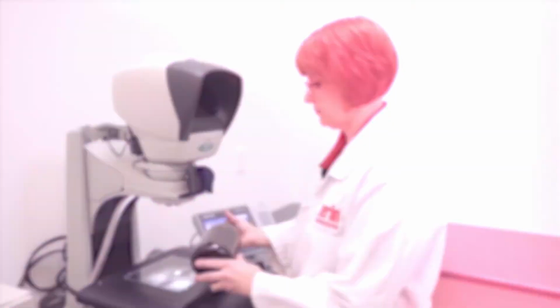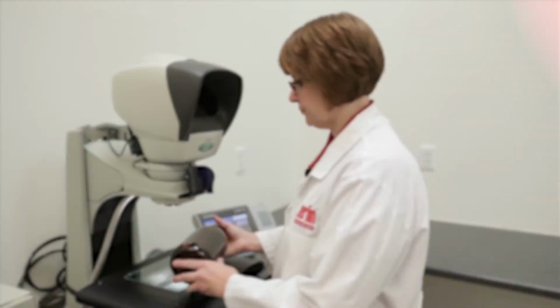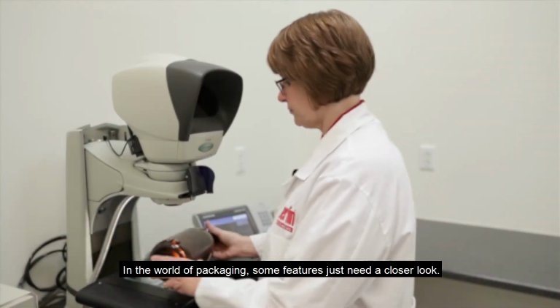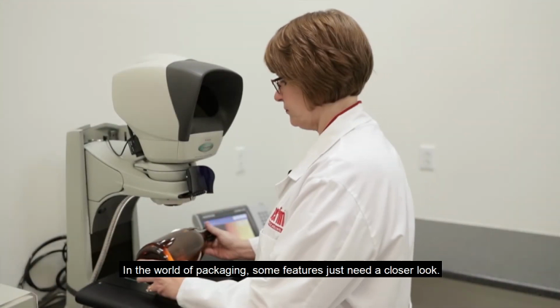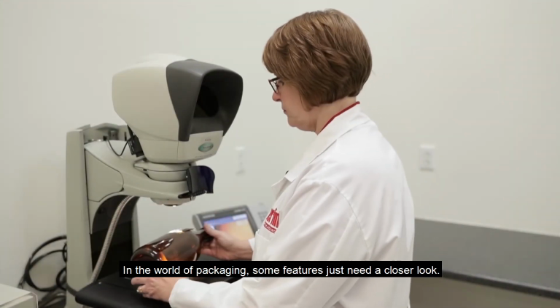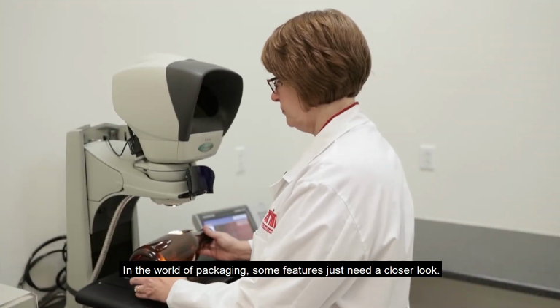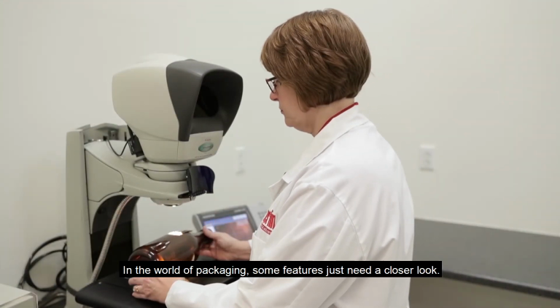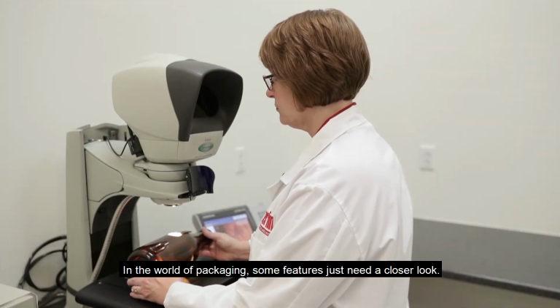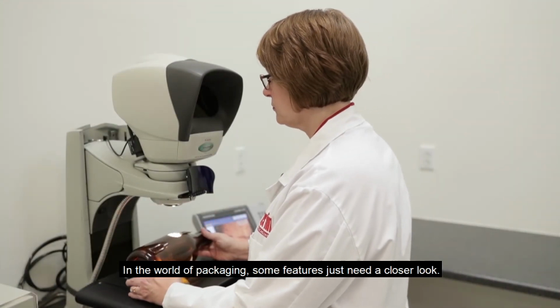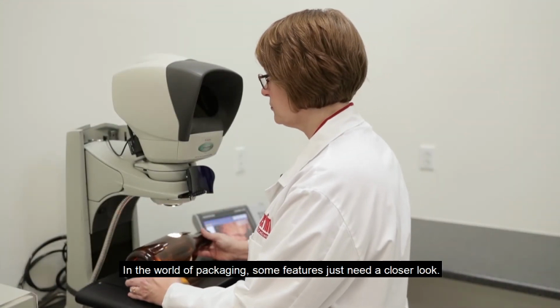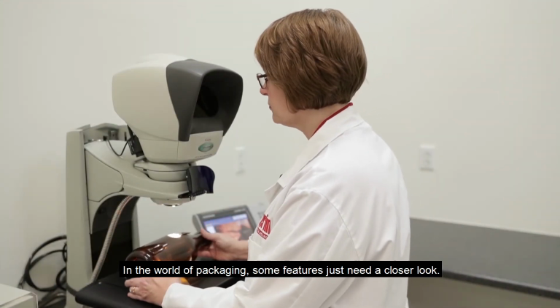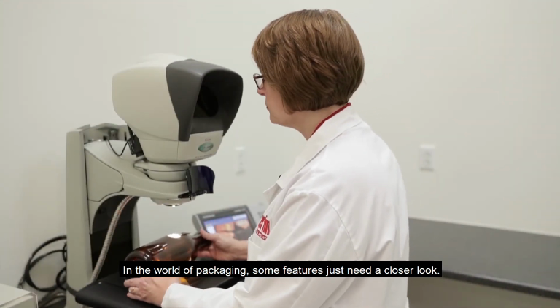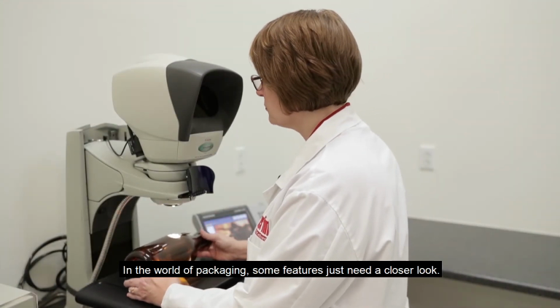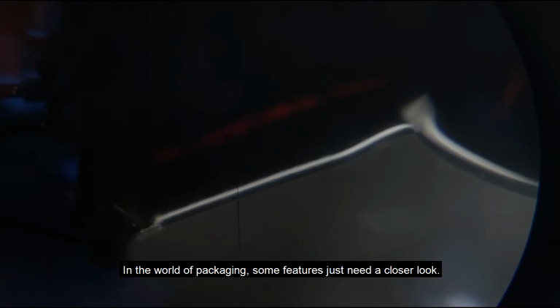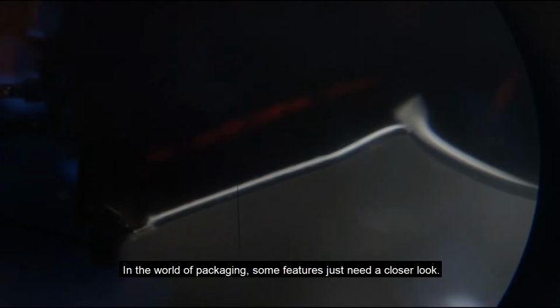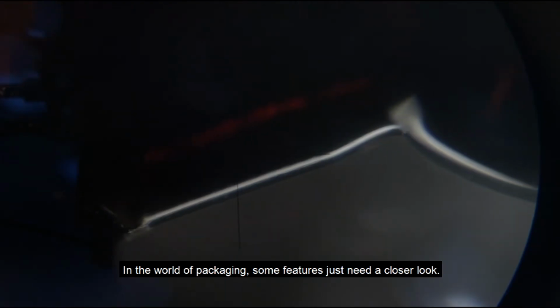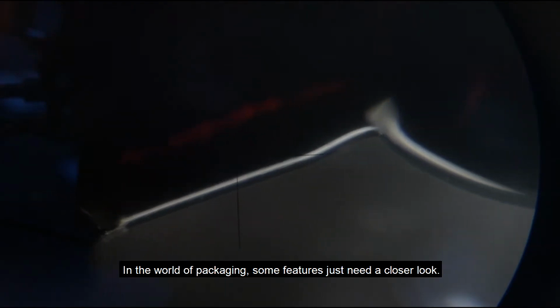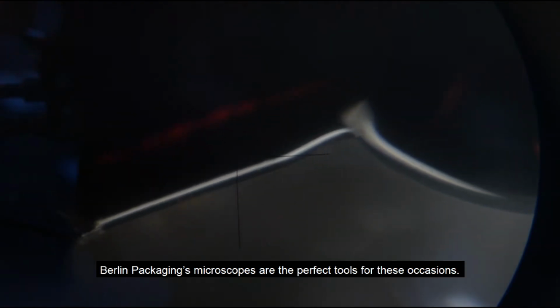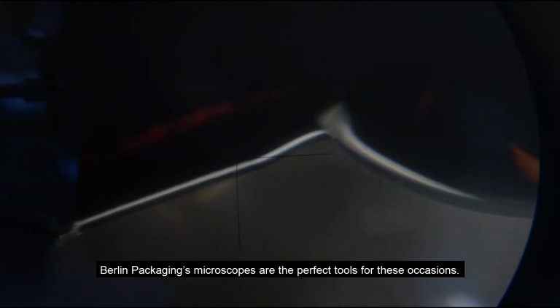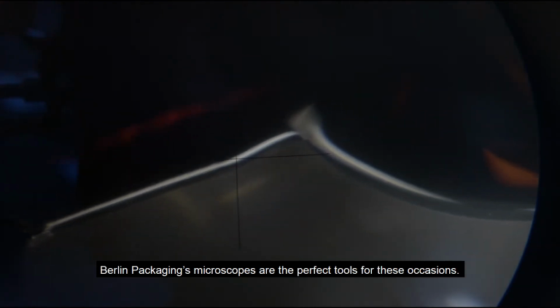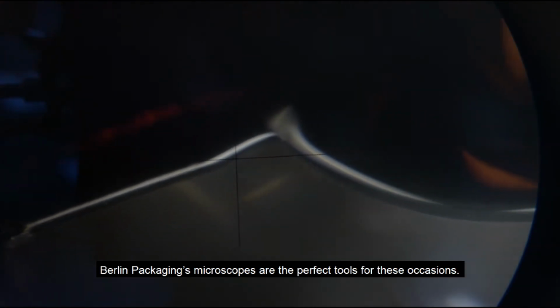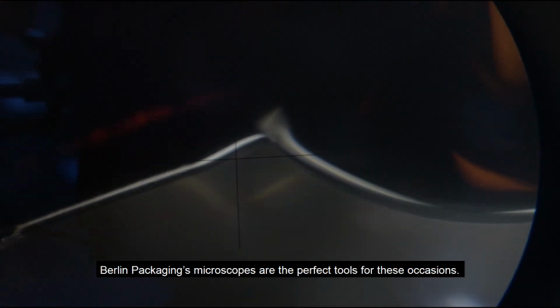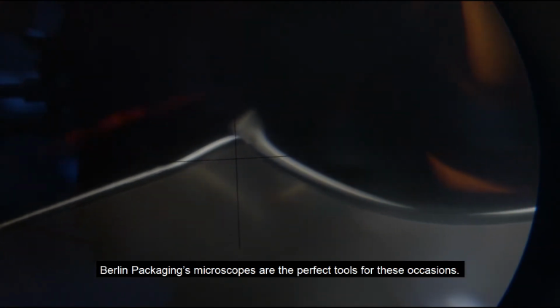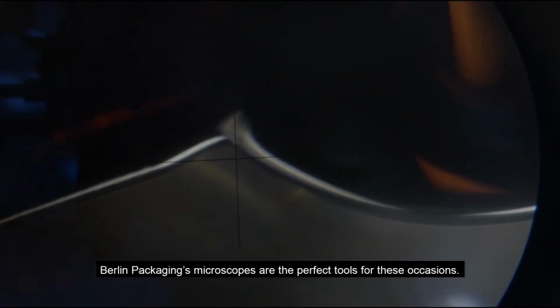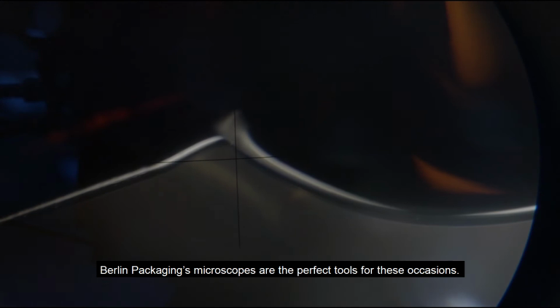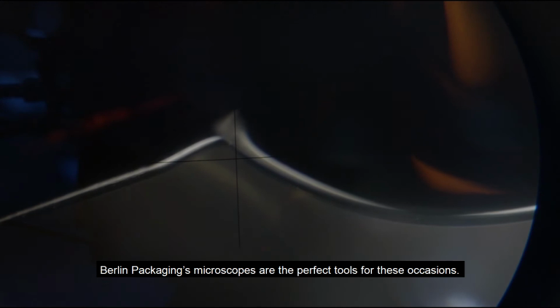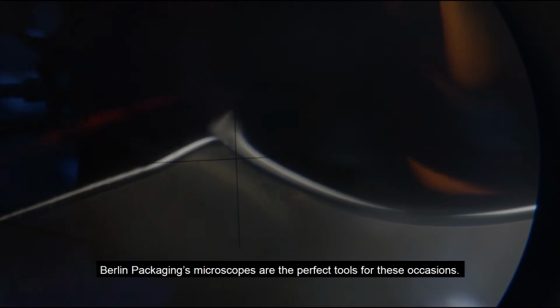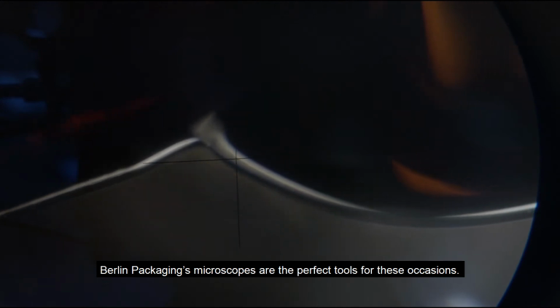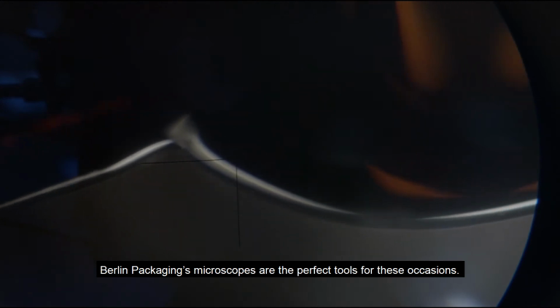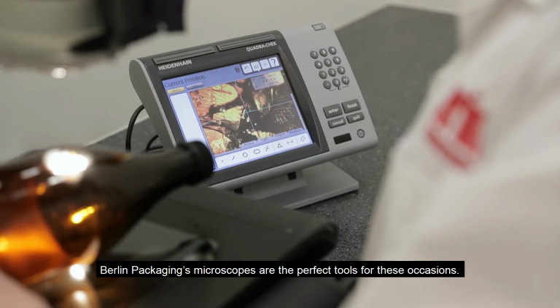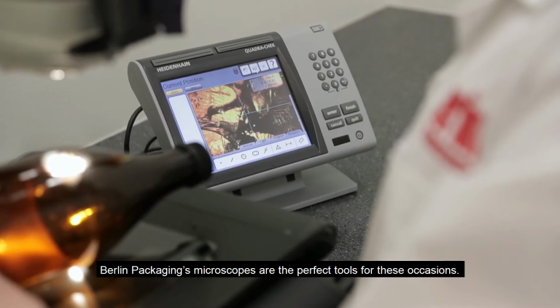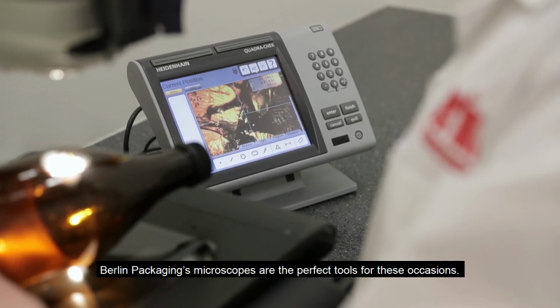In the world of packaging, some features just need a closer look. Berlin Packaging's microscopes are the perfect tools for these occasions.